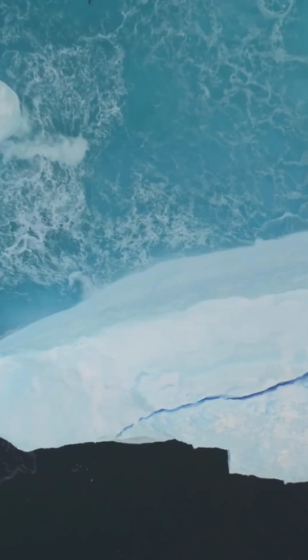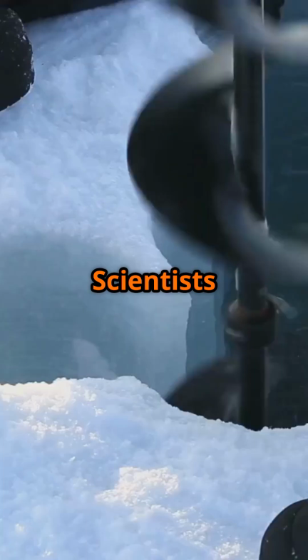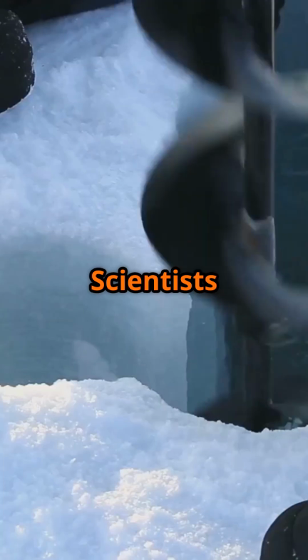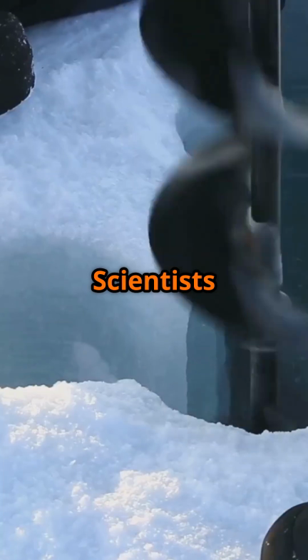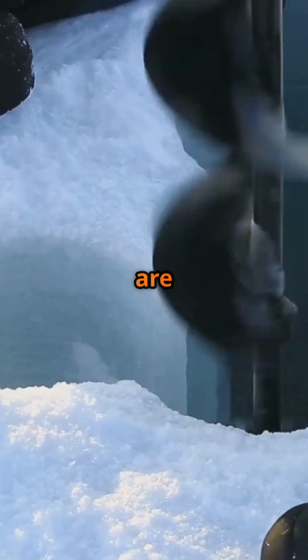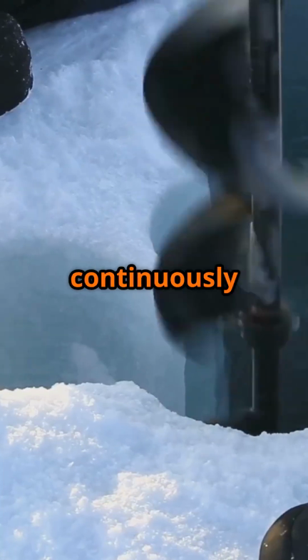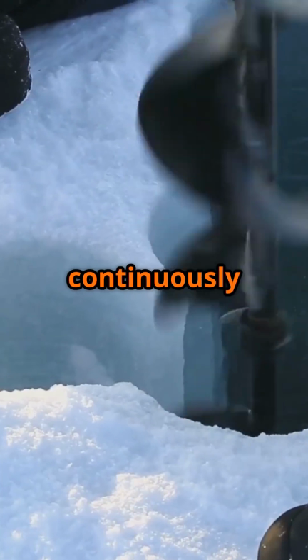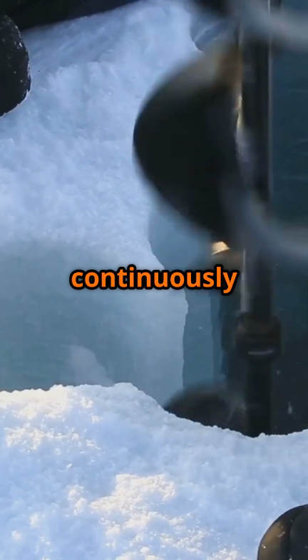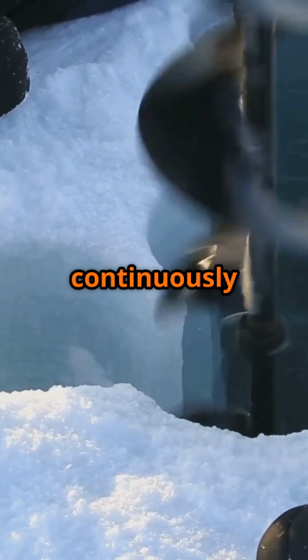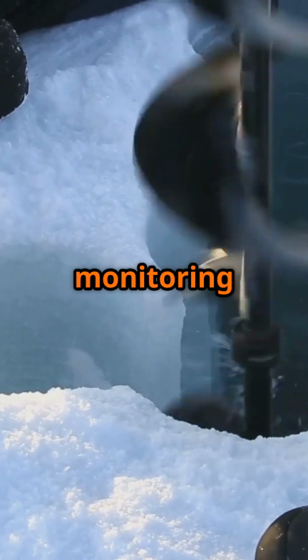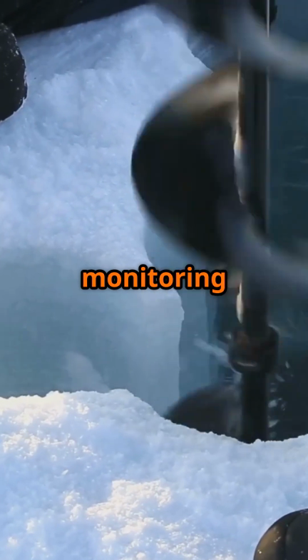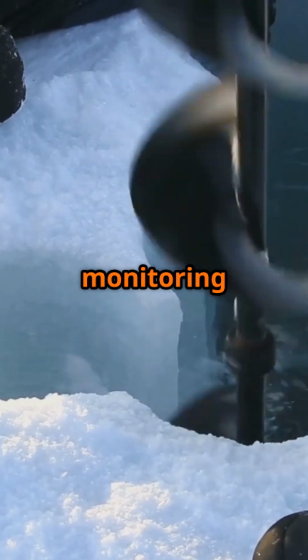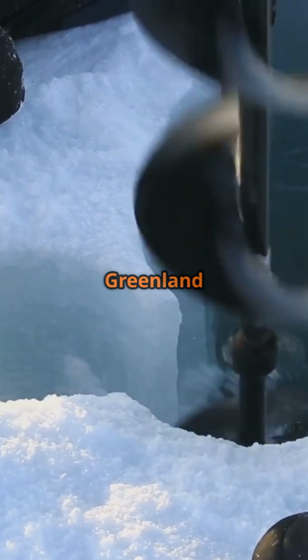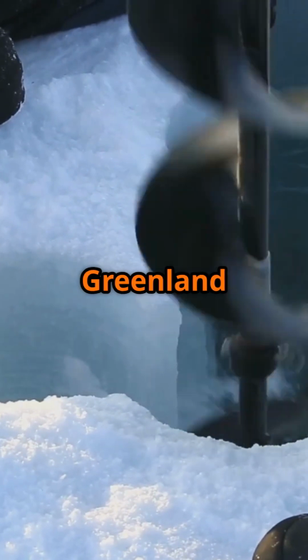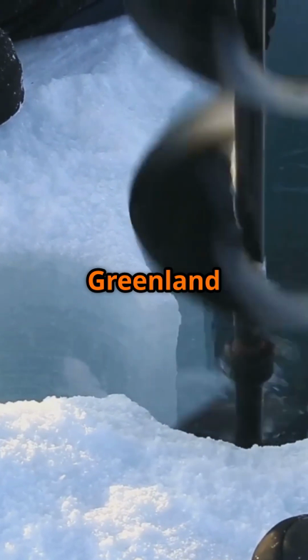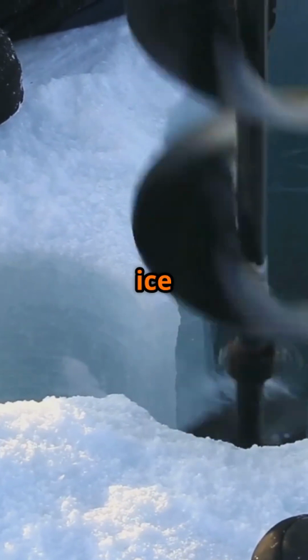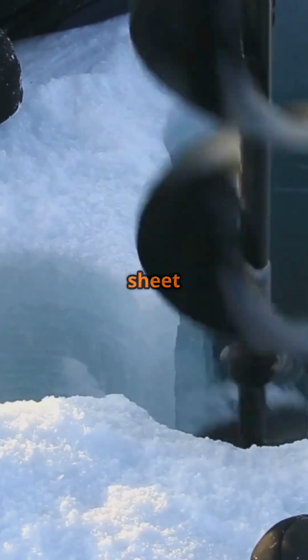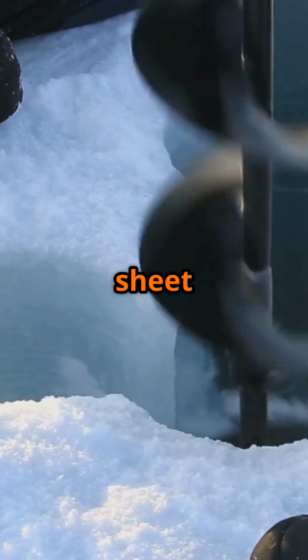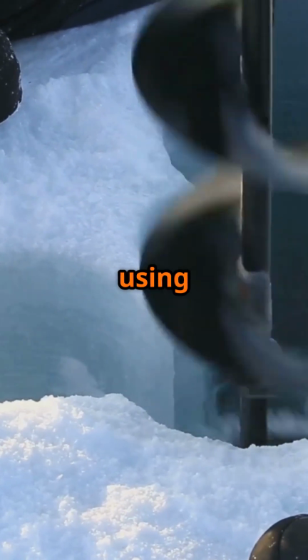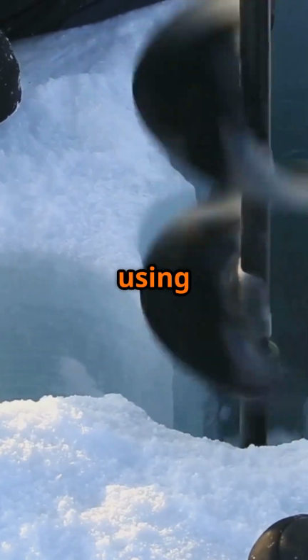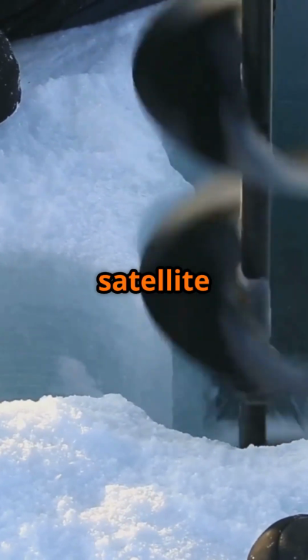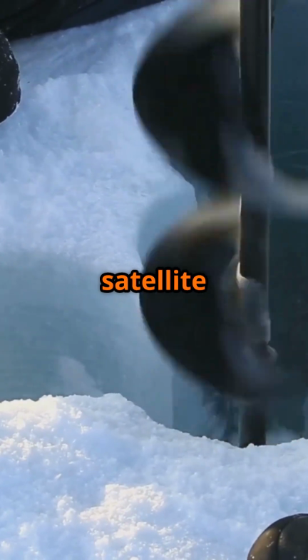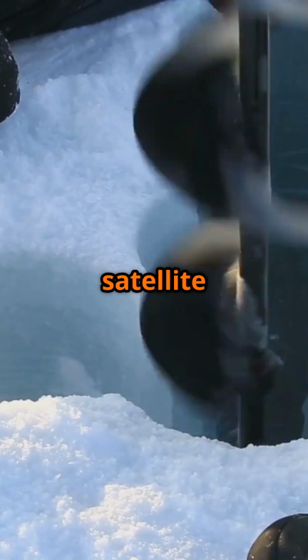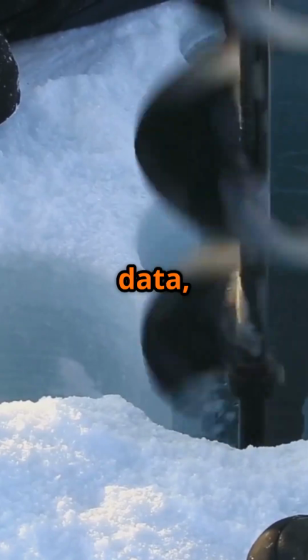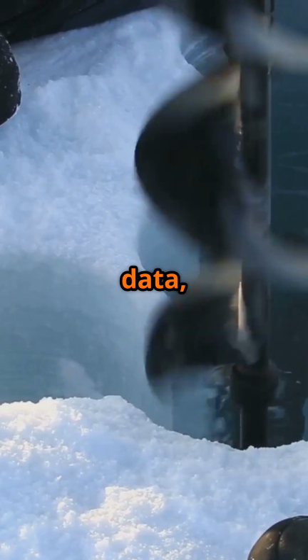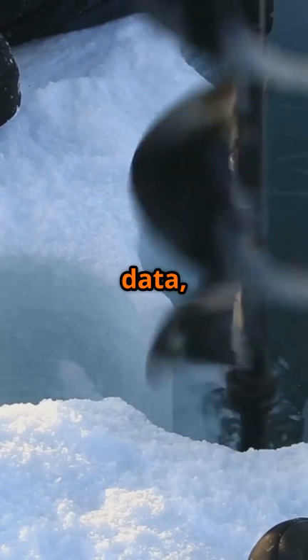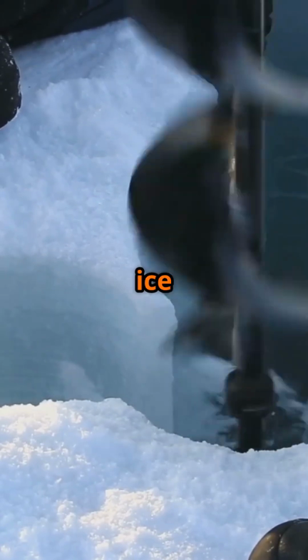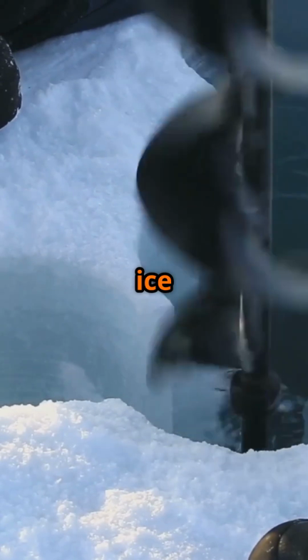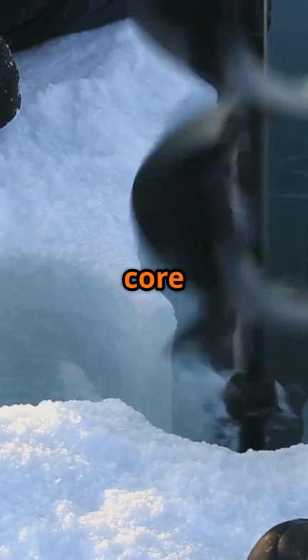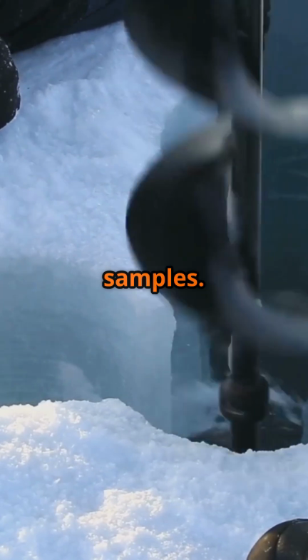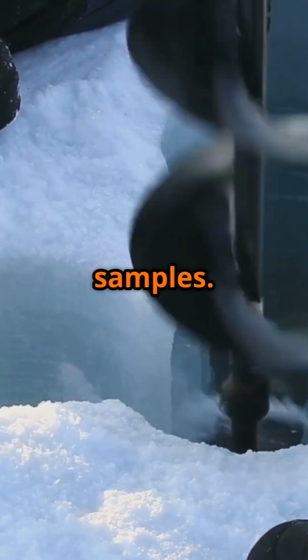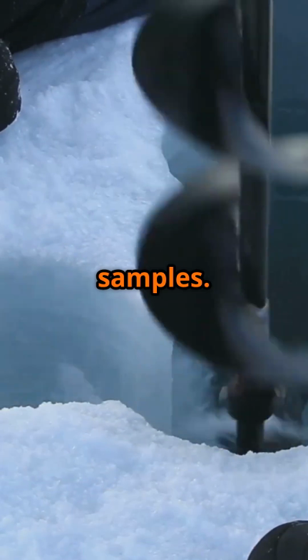Scientists are continuously monitoring the Greenland ice sheet using satellite data and ice core samples.